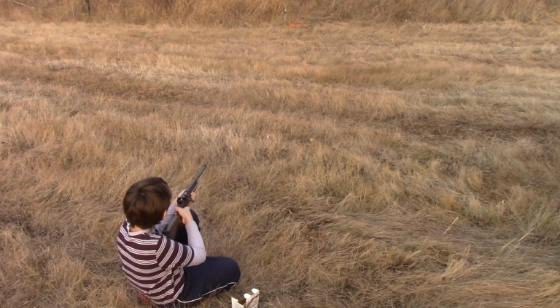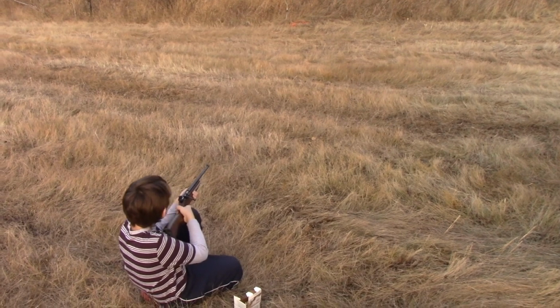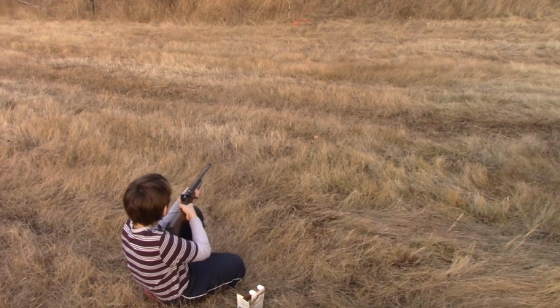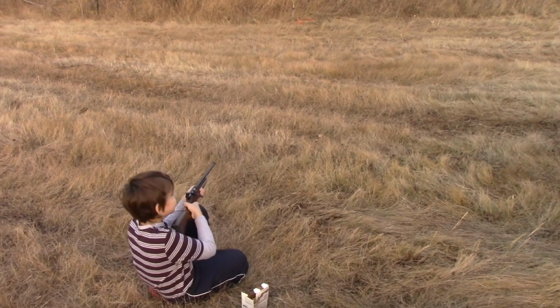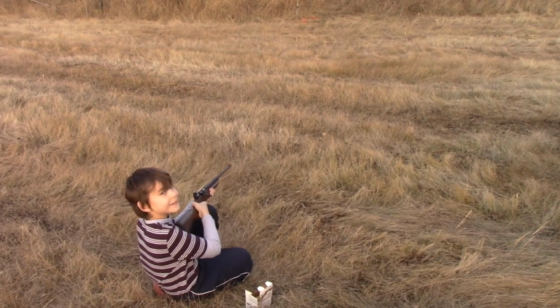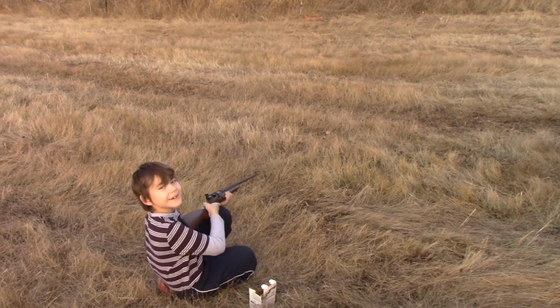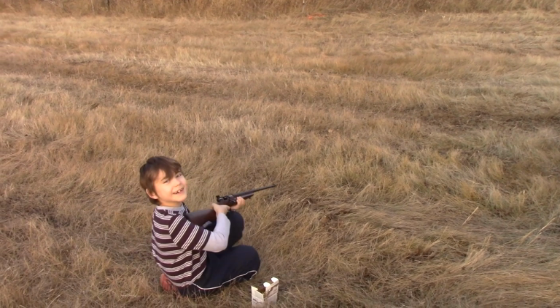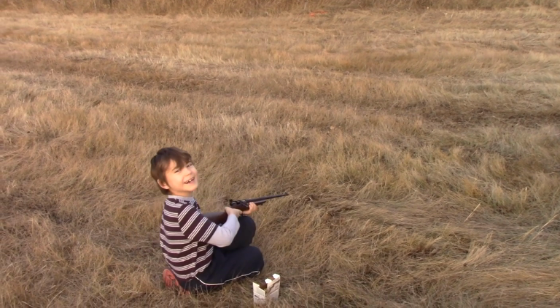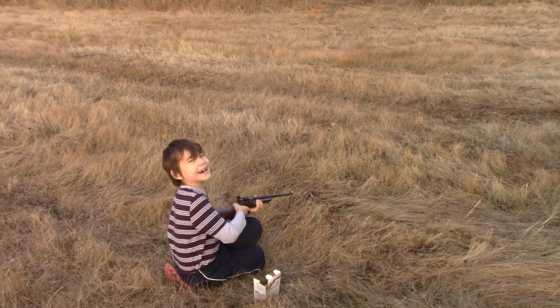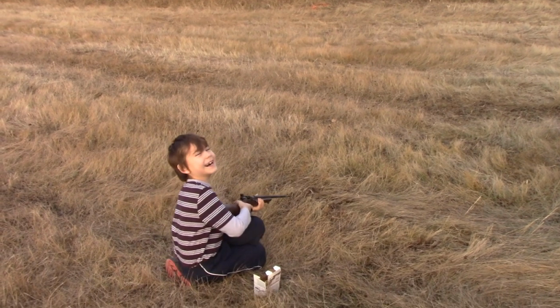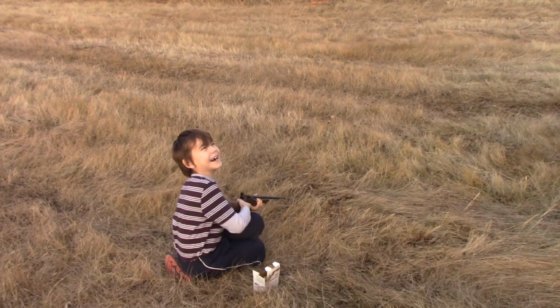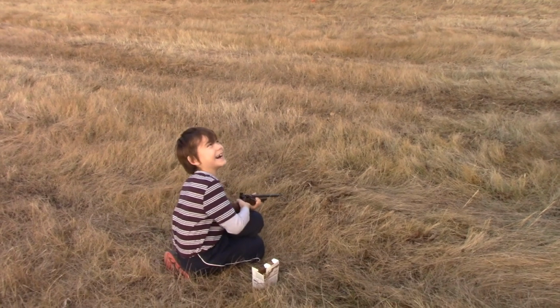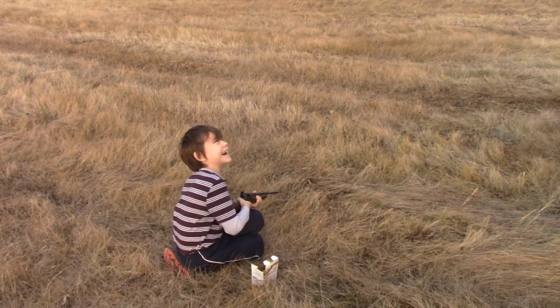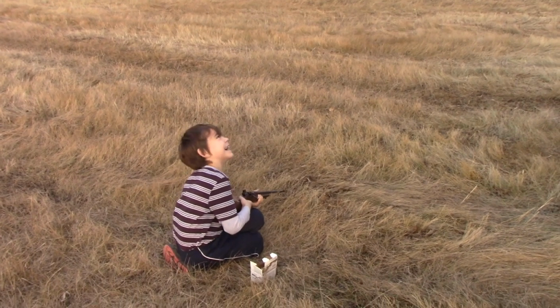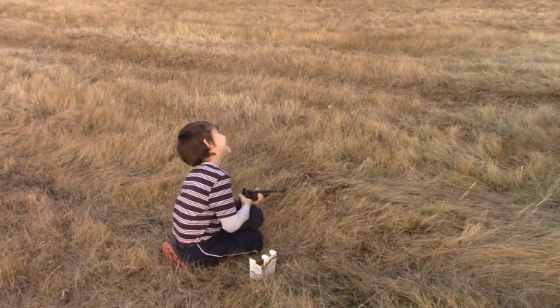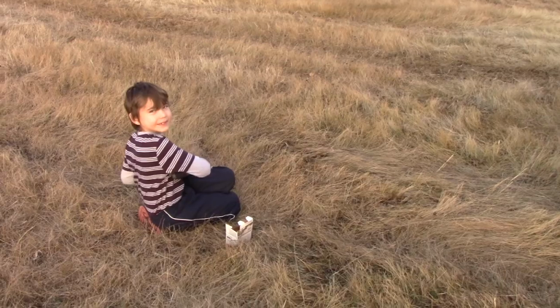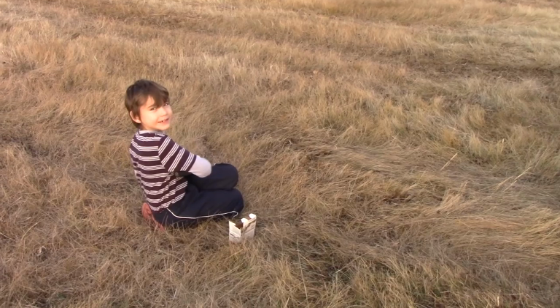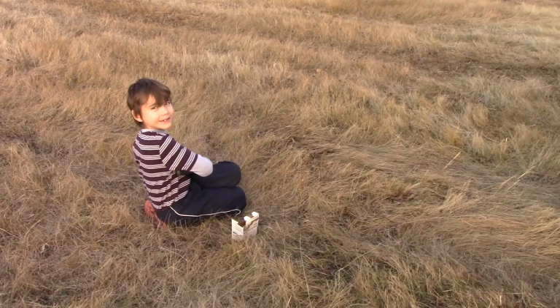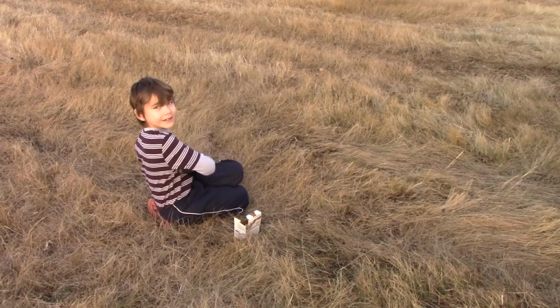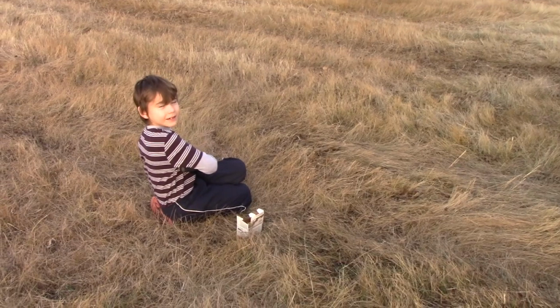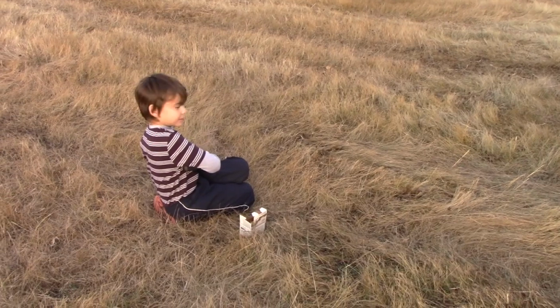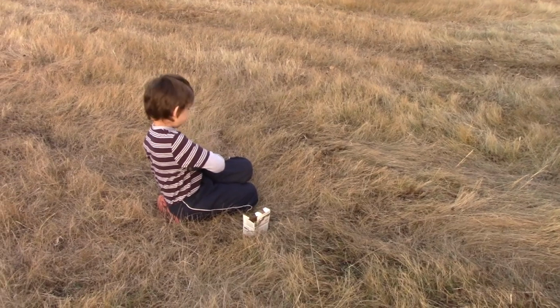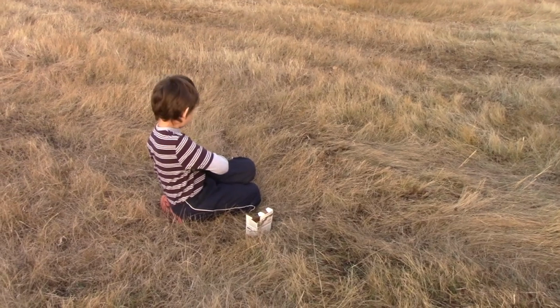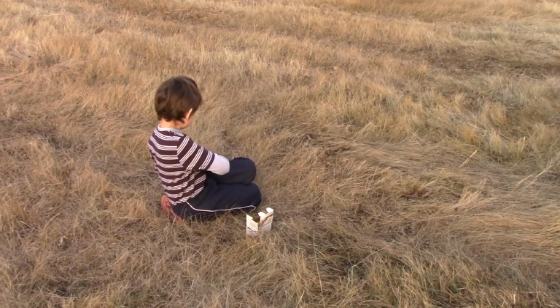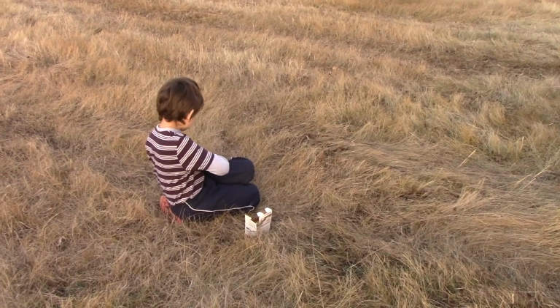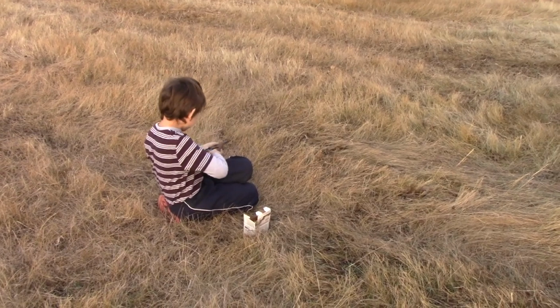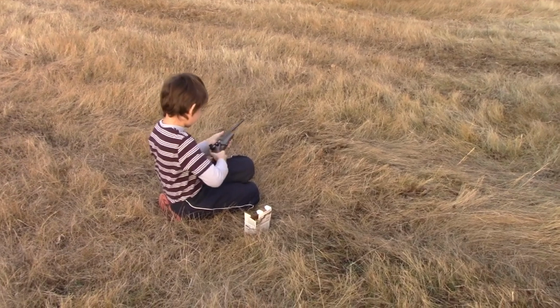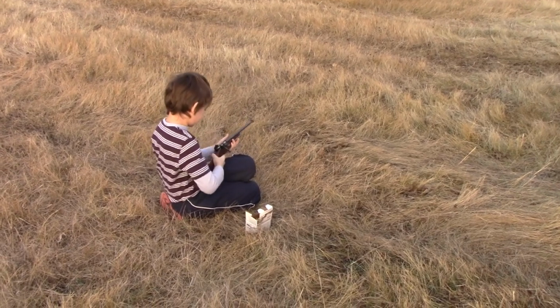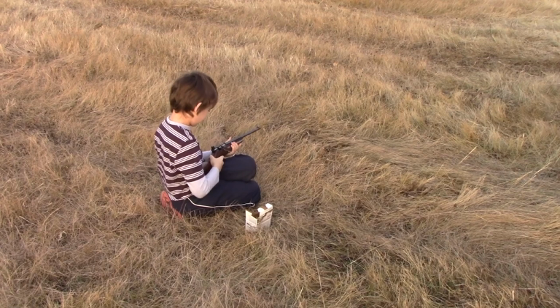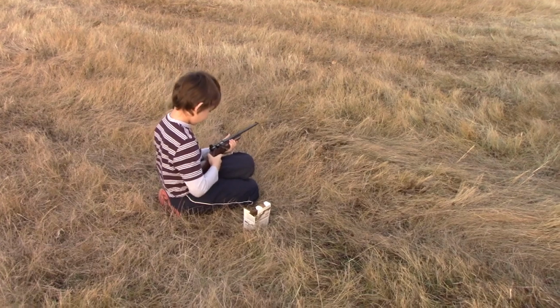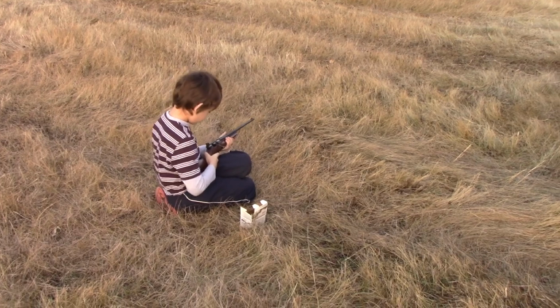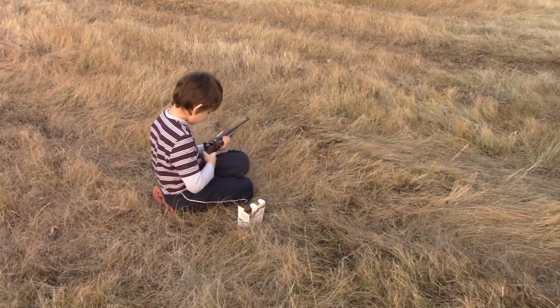You knocked the whole thing over! Oh, watch the muzzle of the gun. Don't let it get in the dirt.